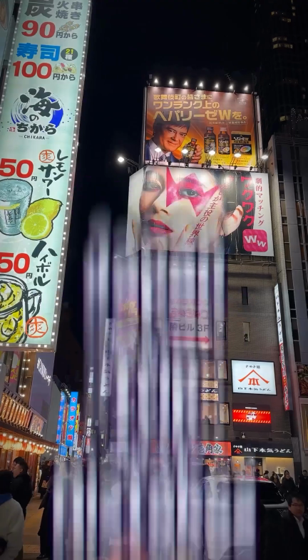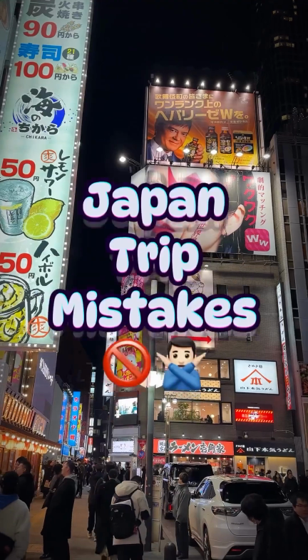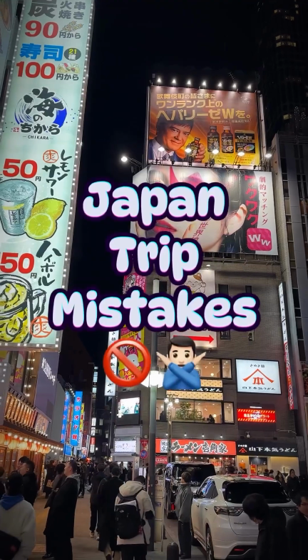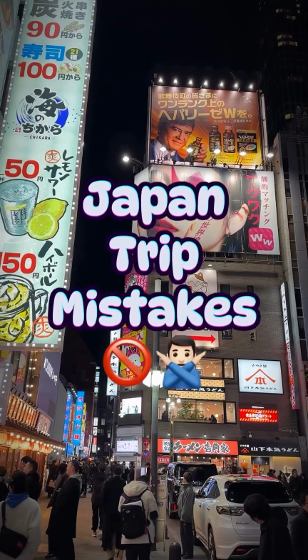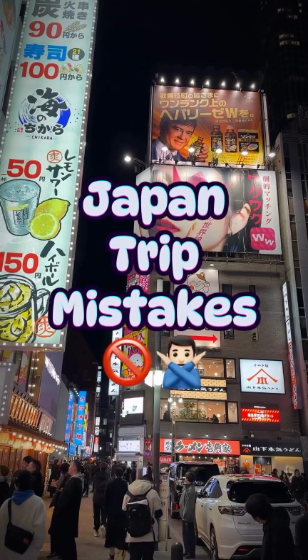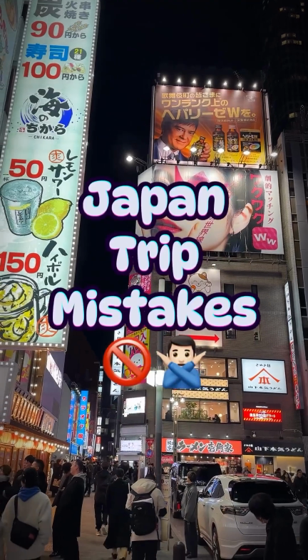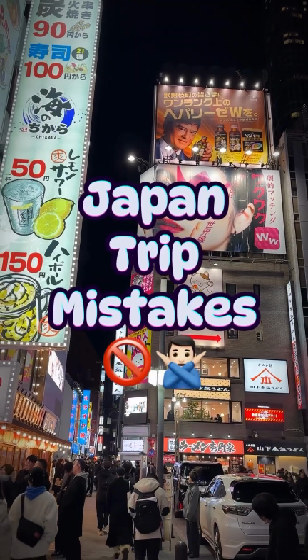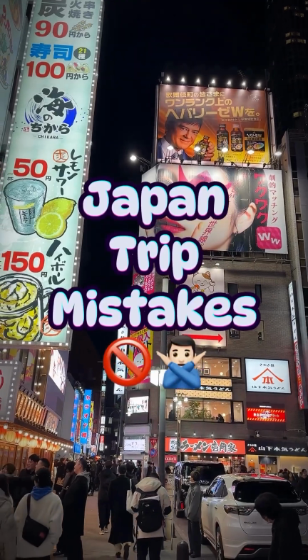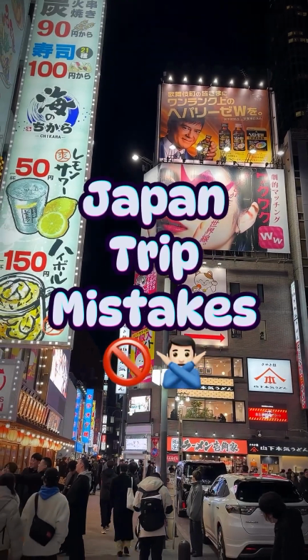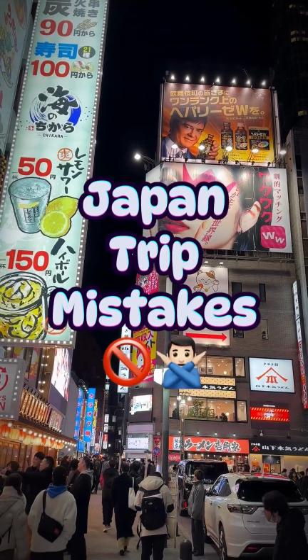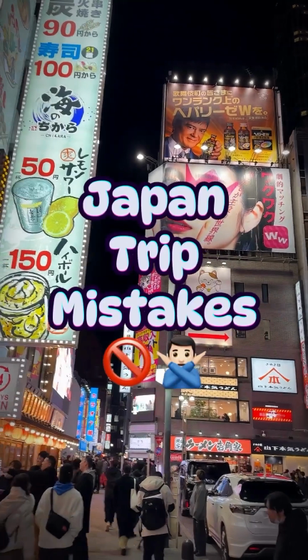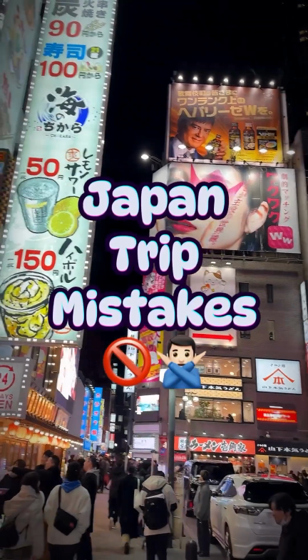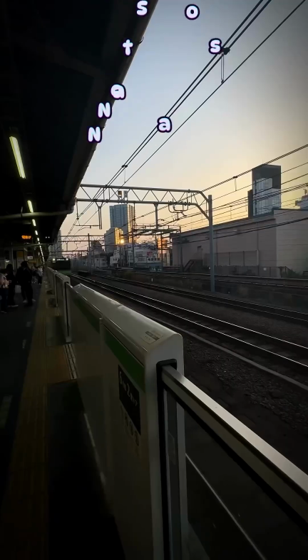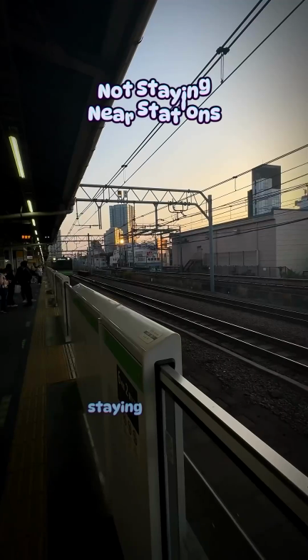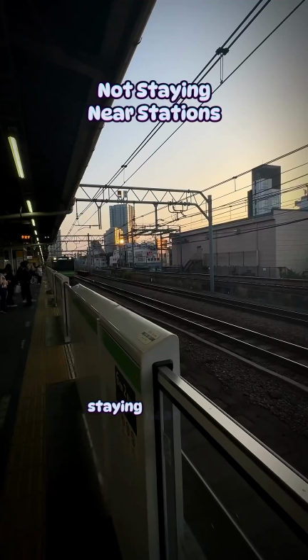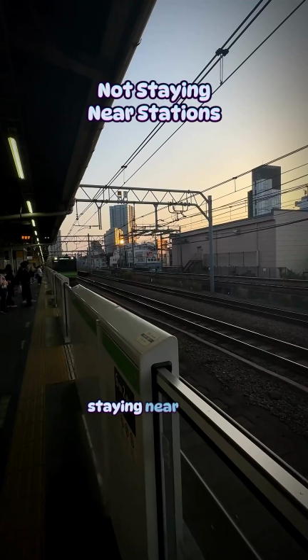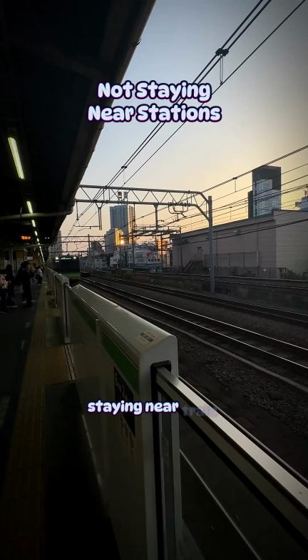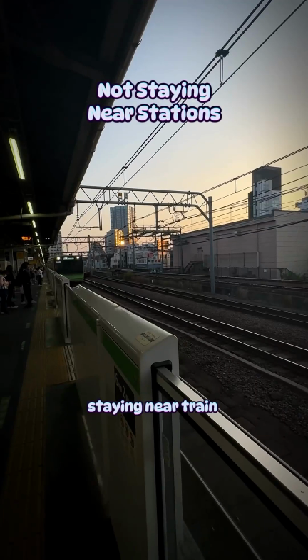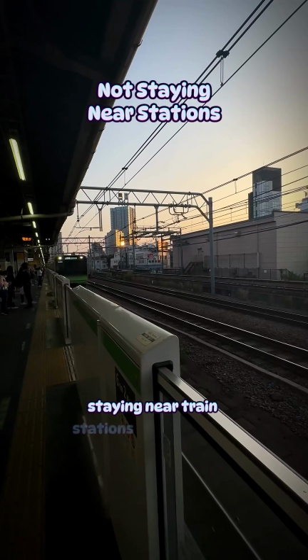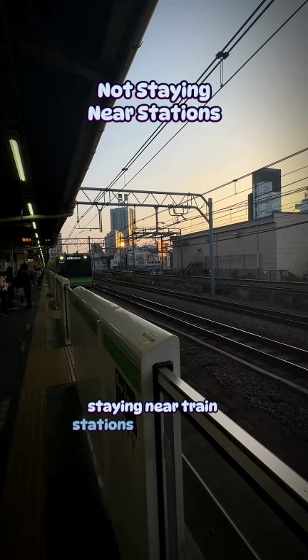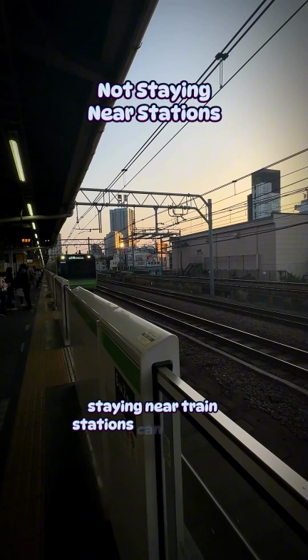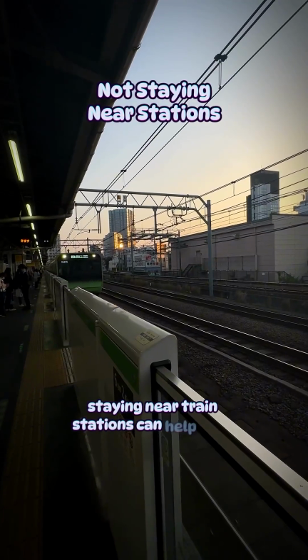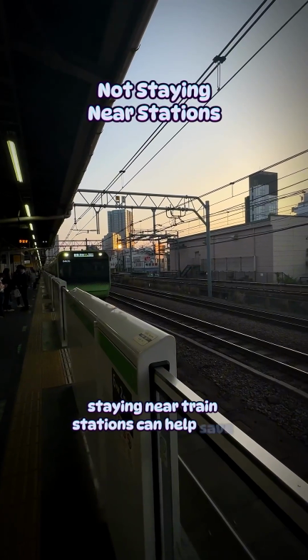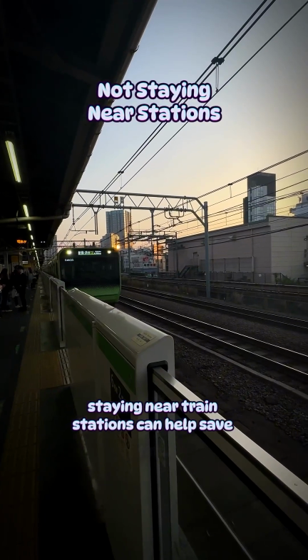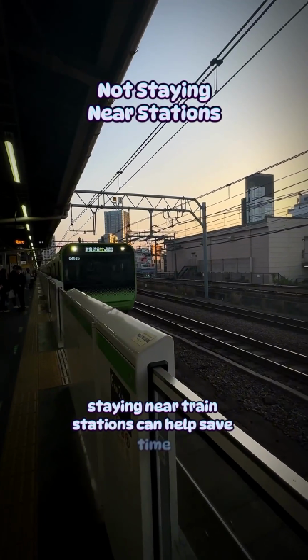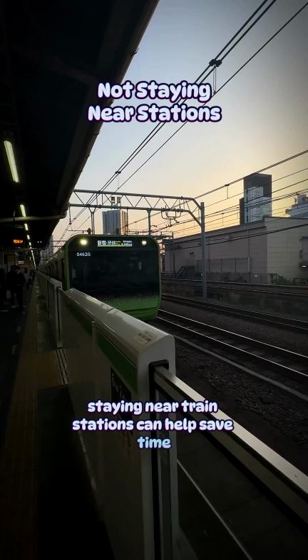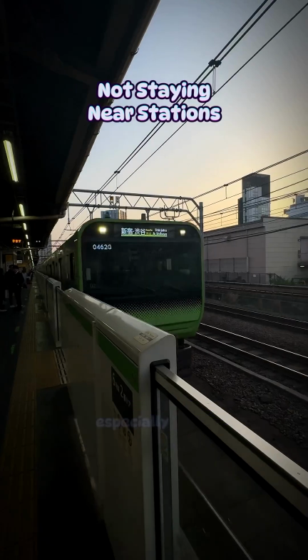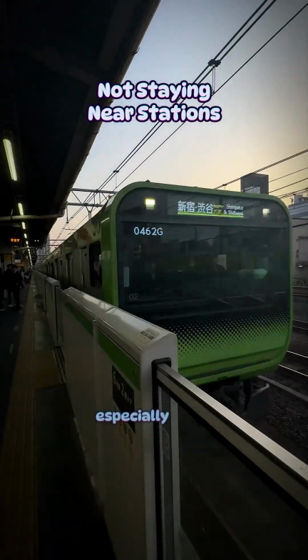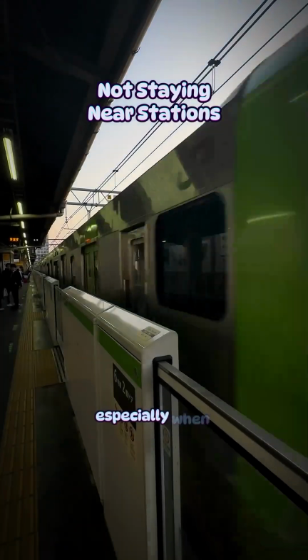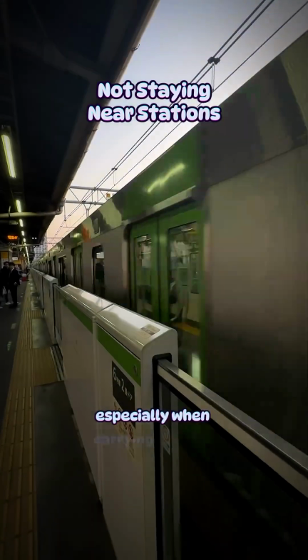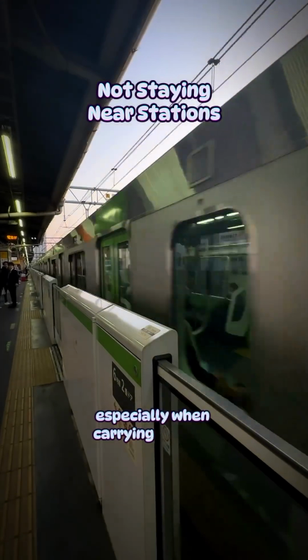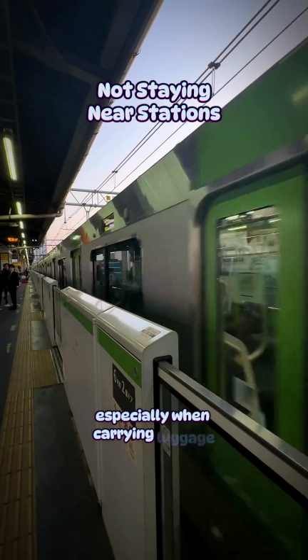Mistakes you should avoid on your trip to Japan. Staying near train stations can help save time, especially when carrying luggage.